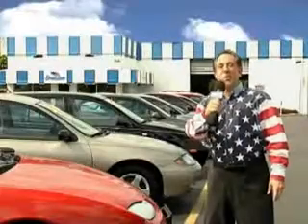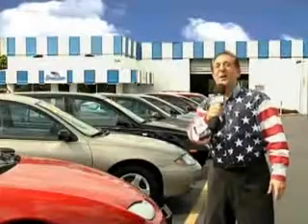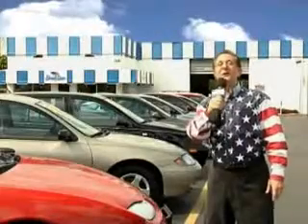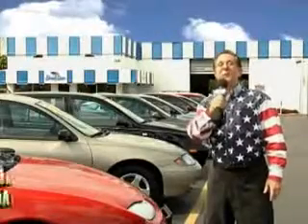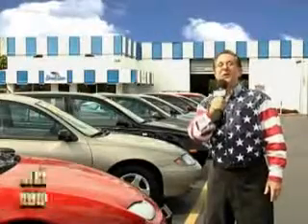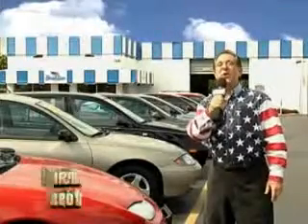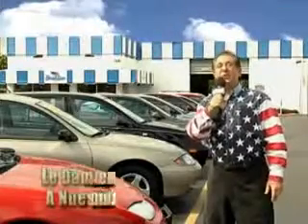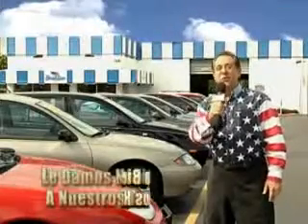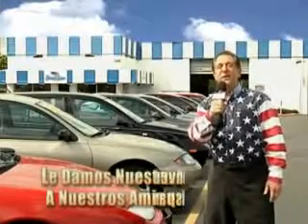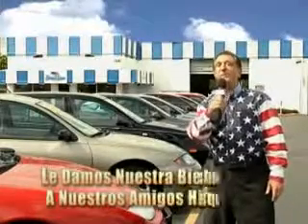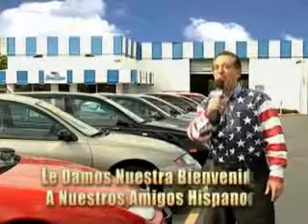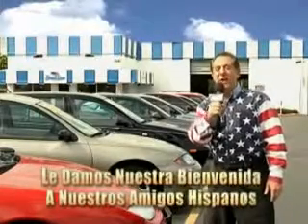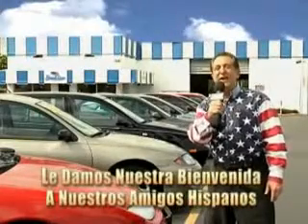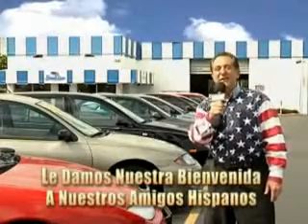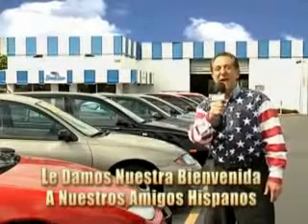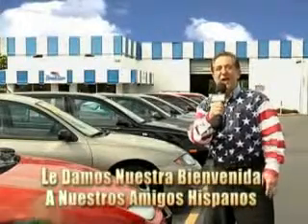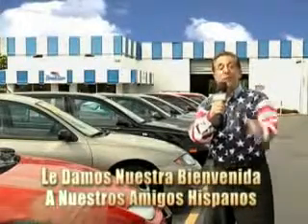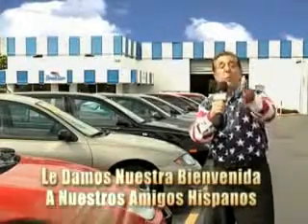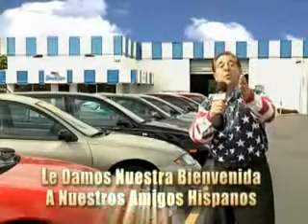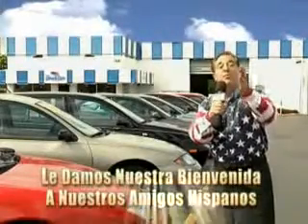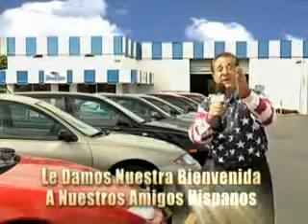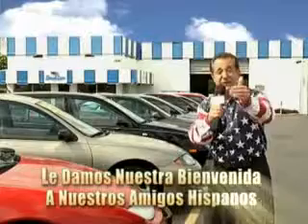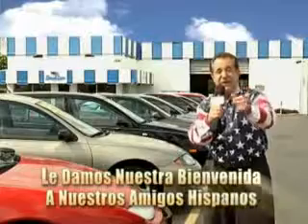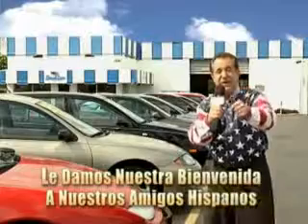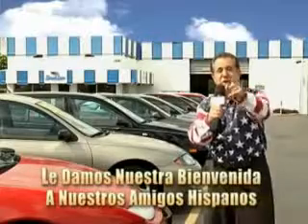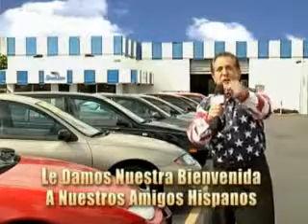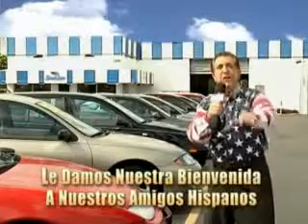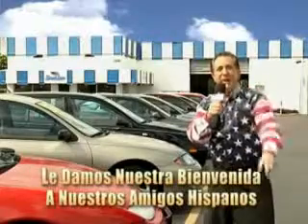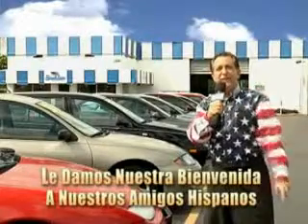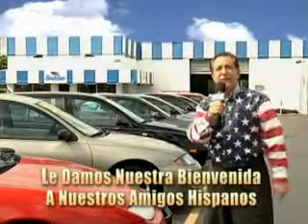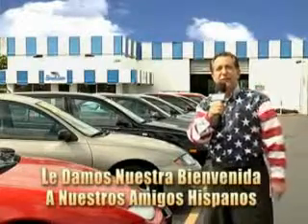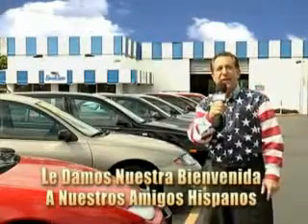Welcome to Beach Cars' Incredible Parade of Values, where we price to sell. You want to buy late models for less?